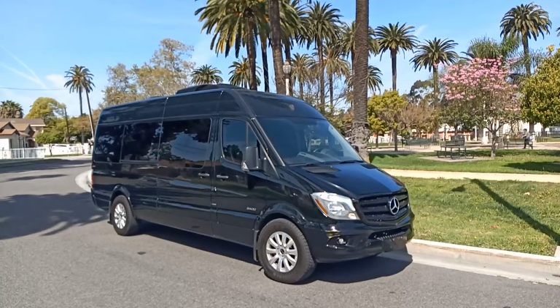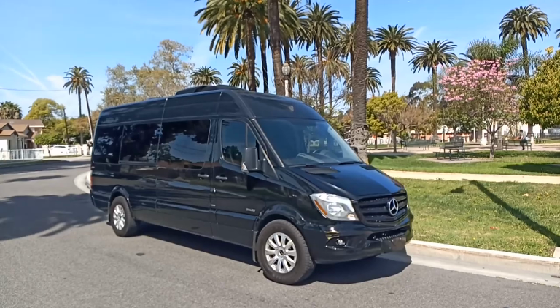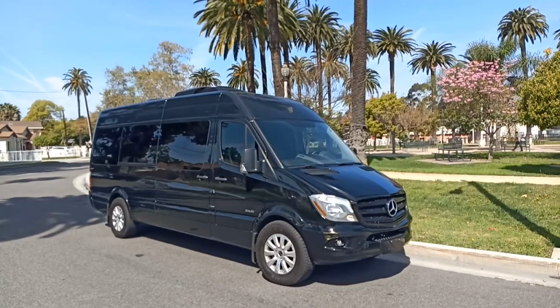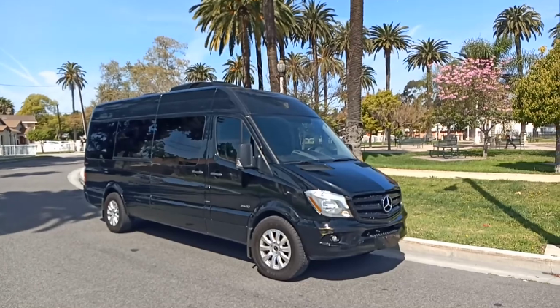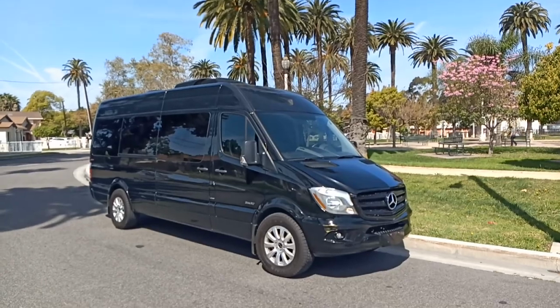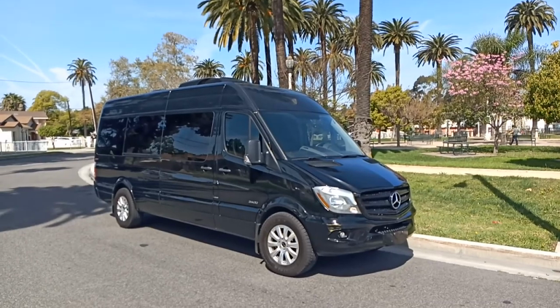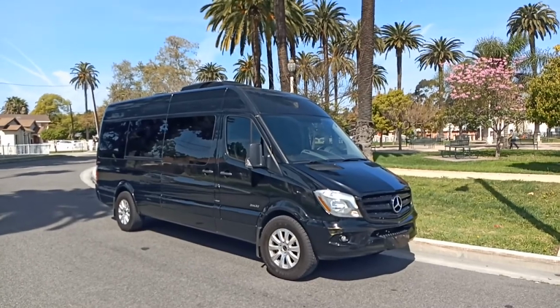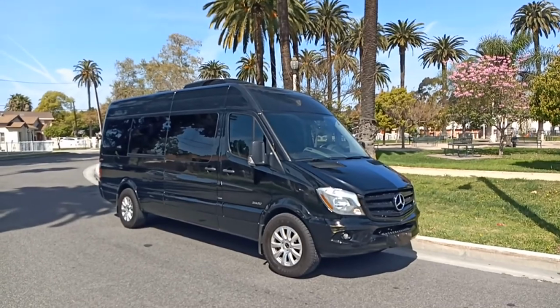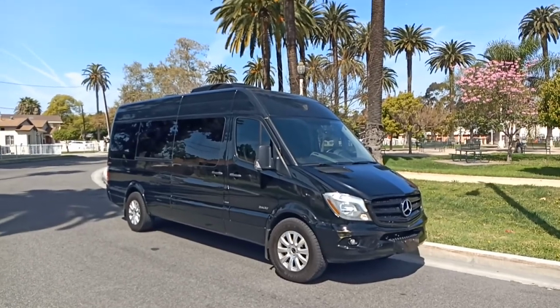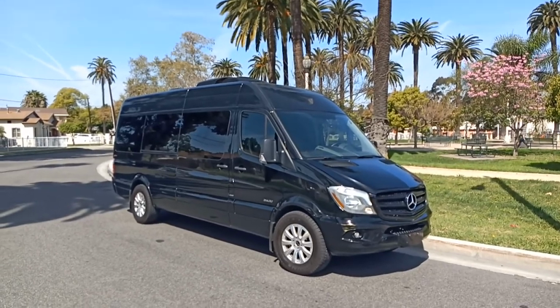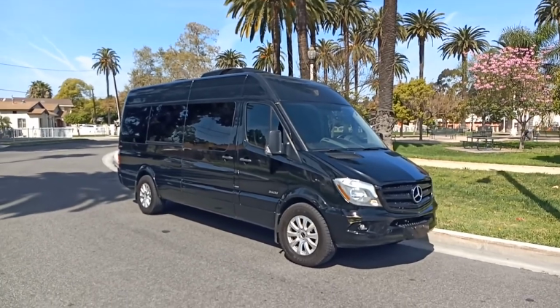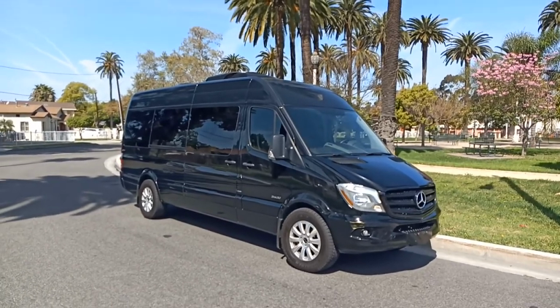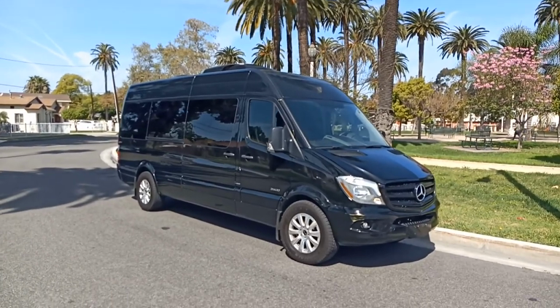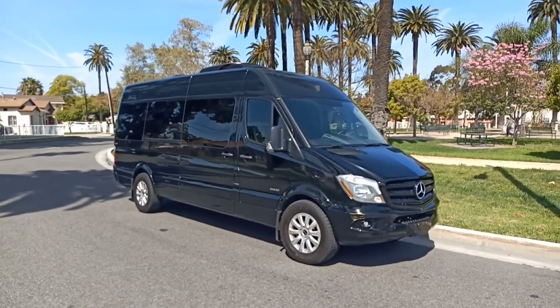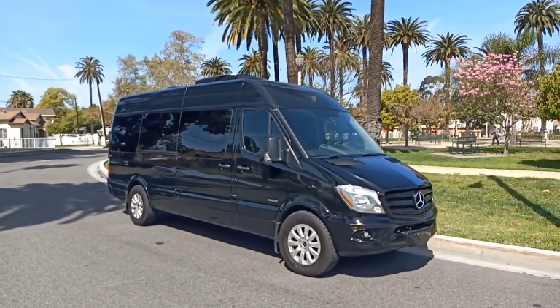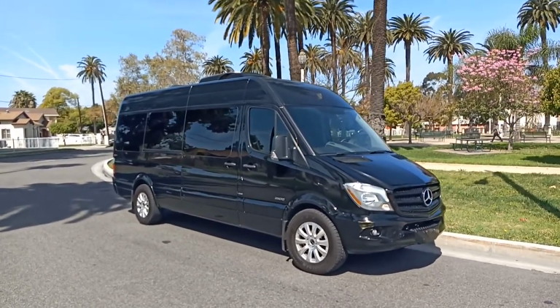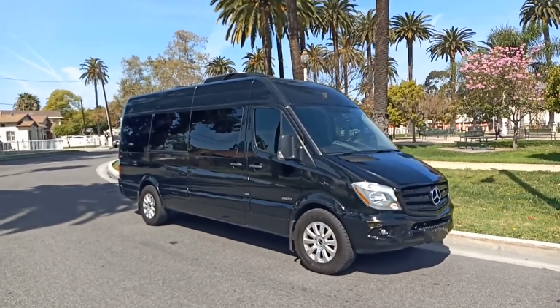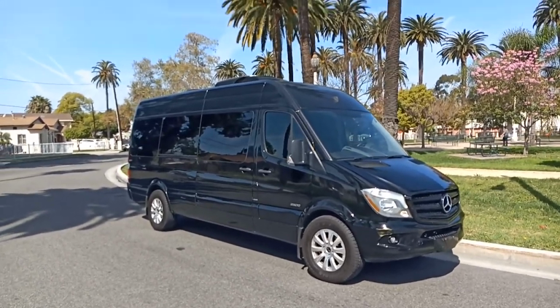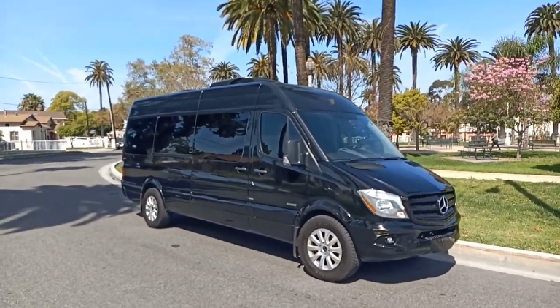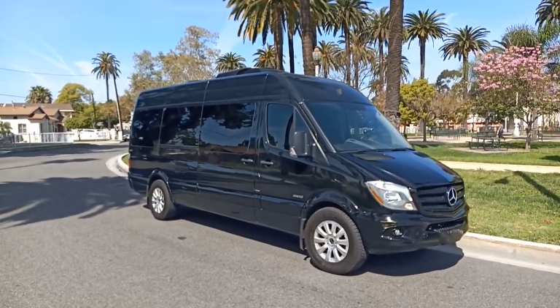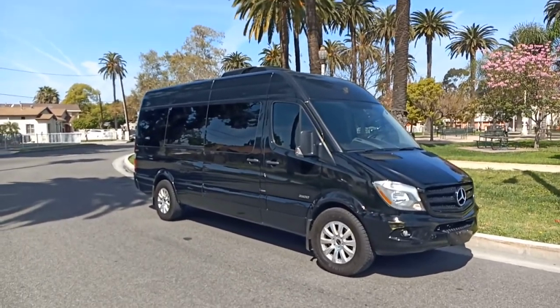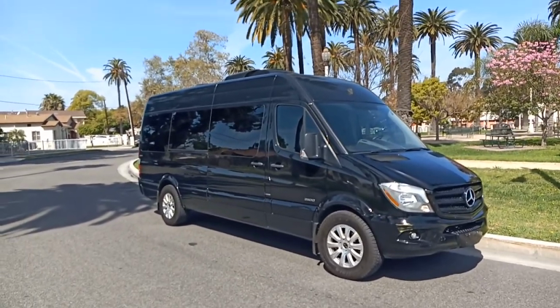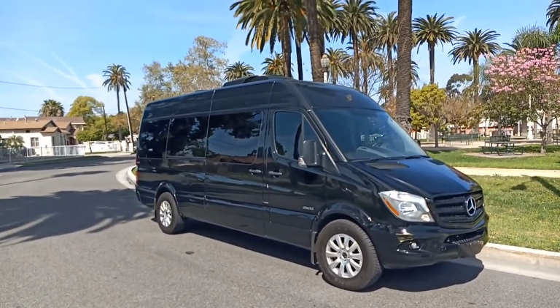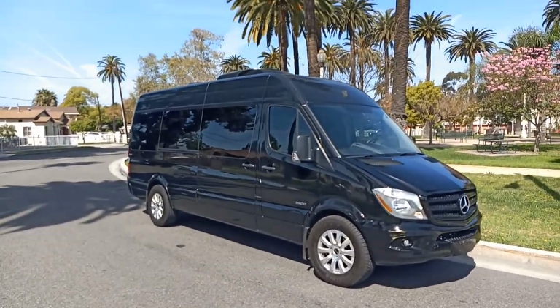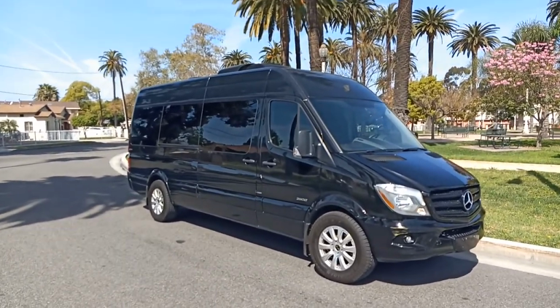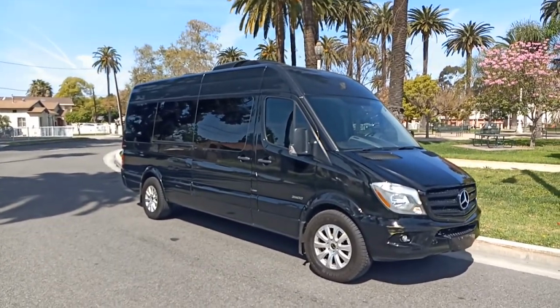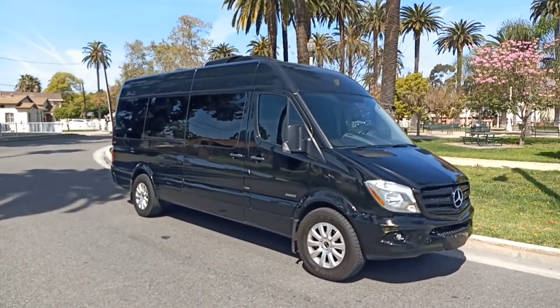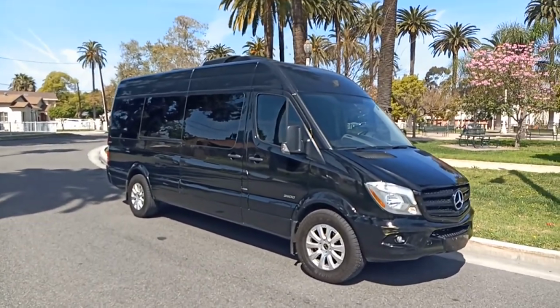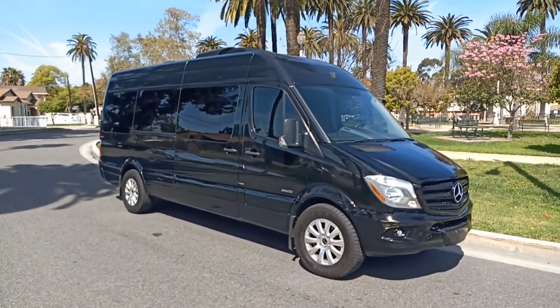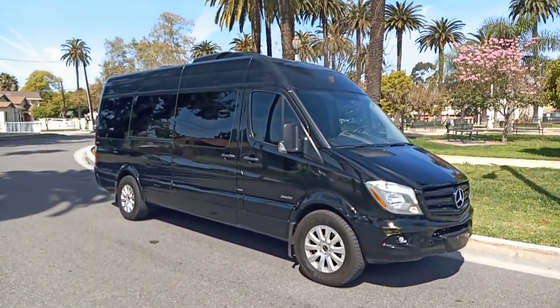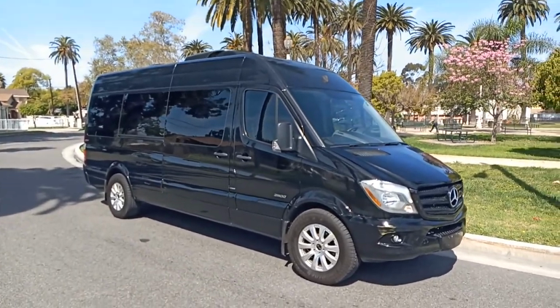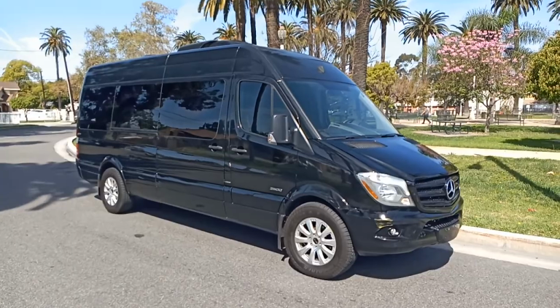Hey everybody, good morning. This is Richard here, Richard Murillo, American Limousine Sales.